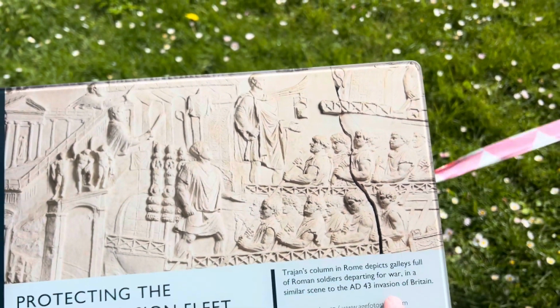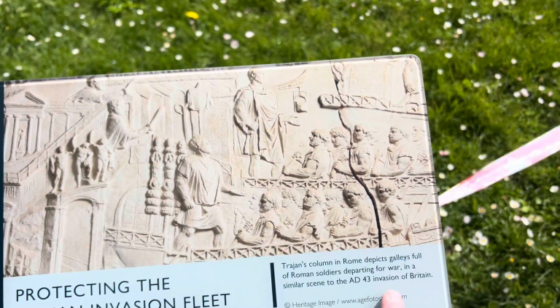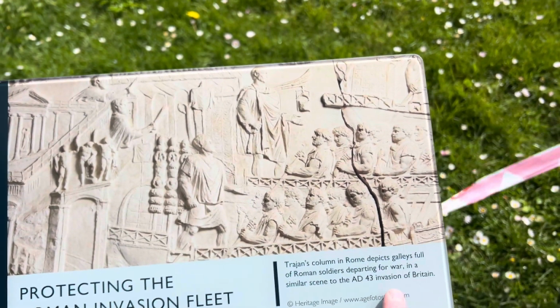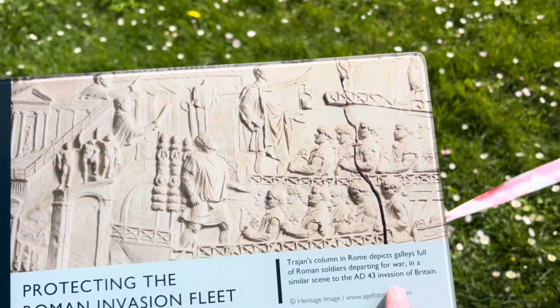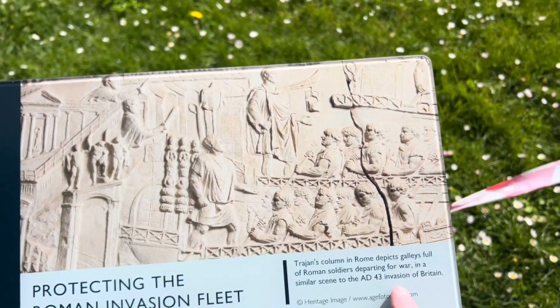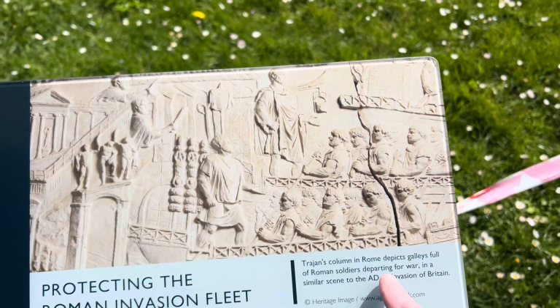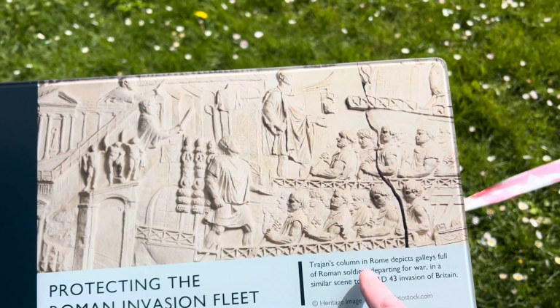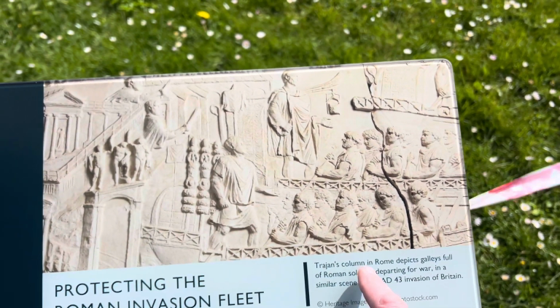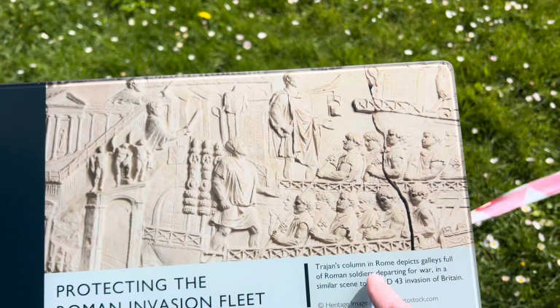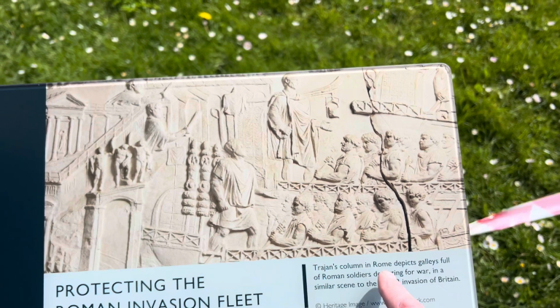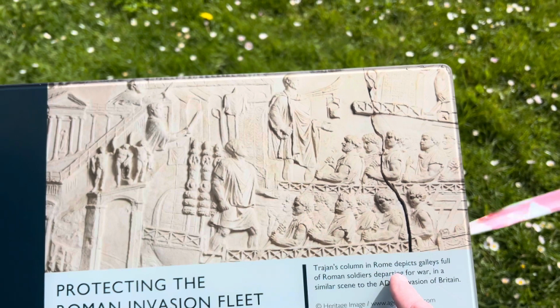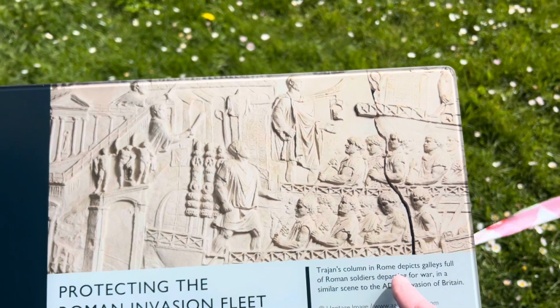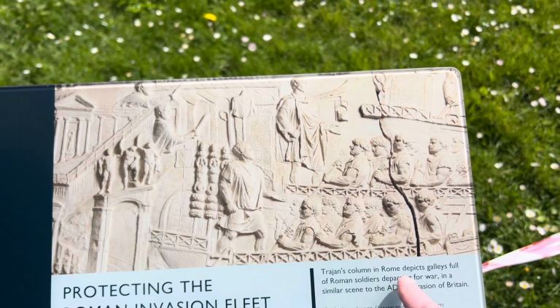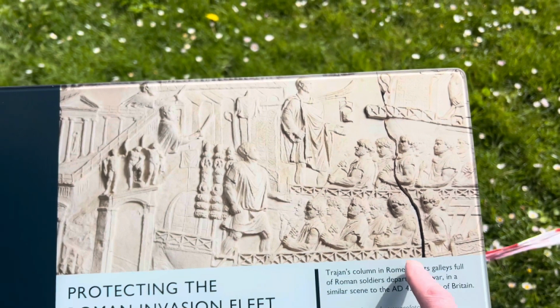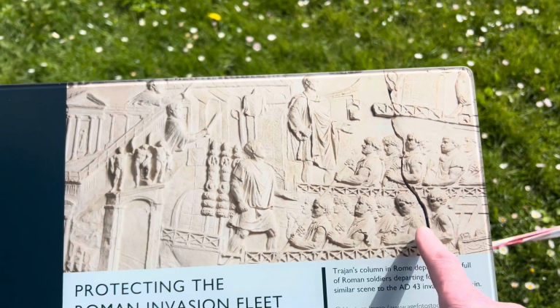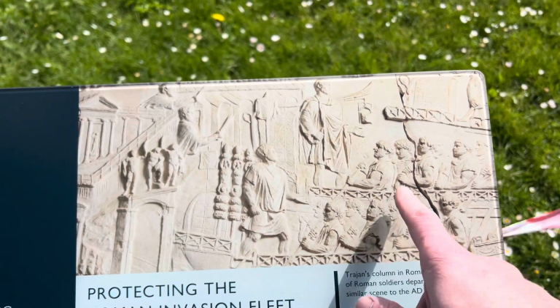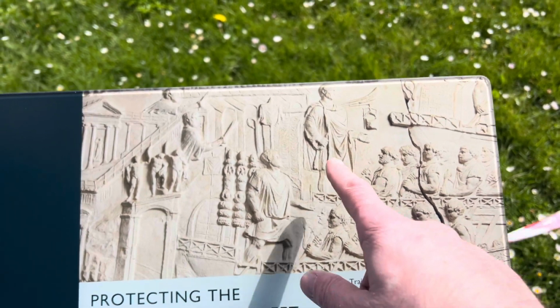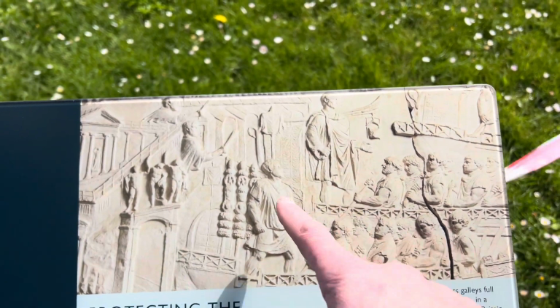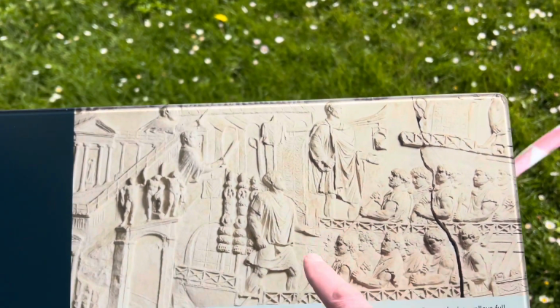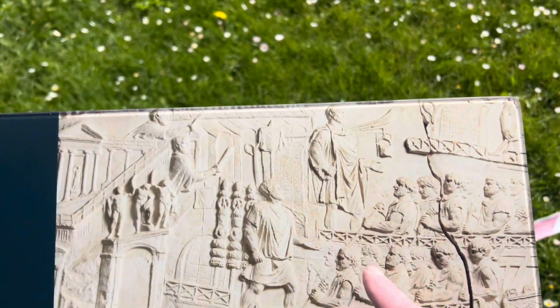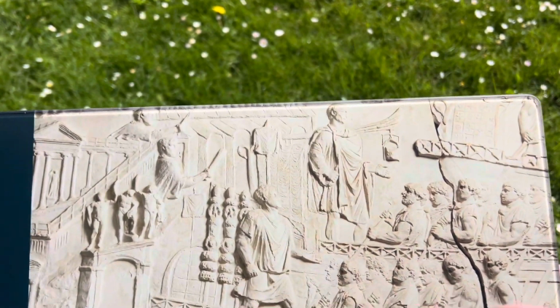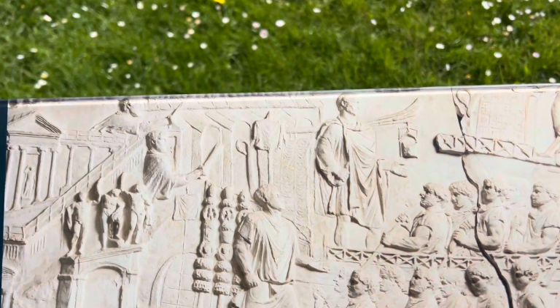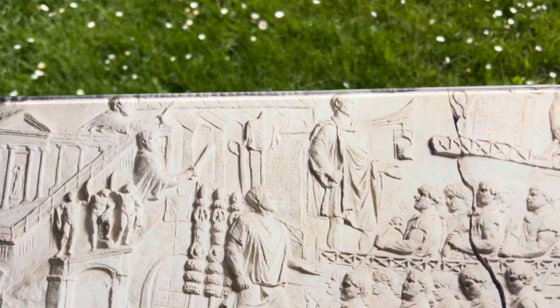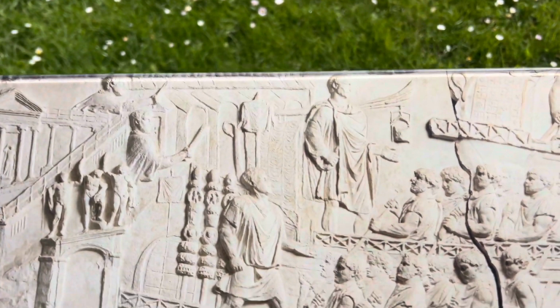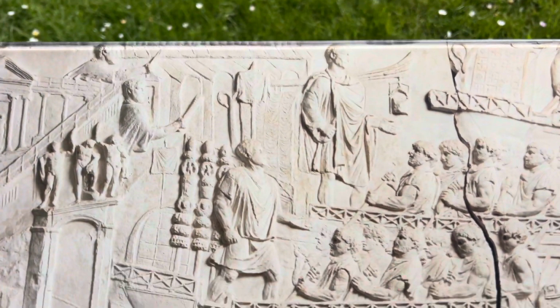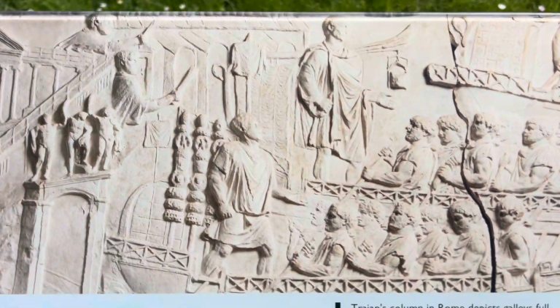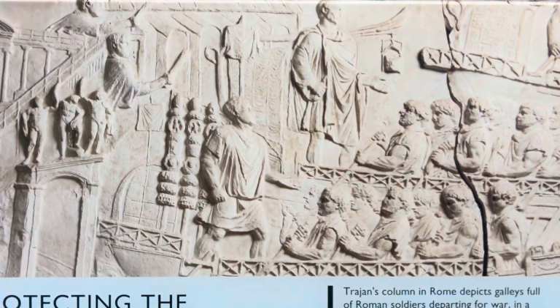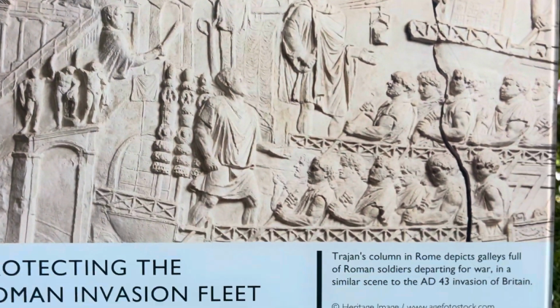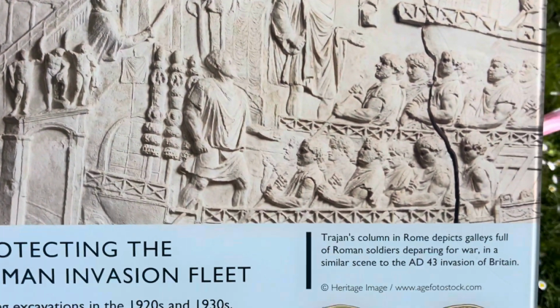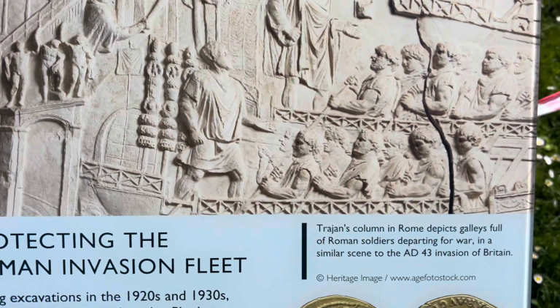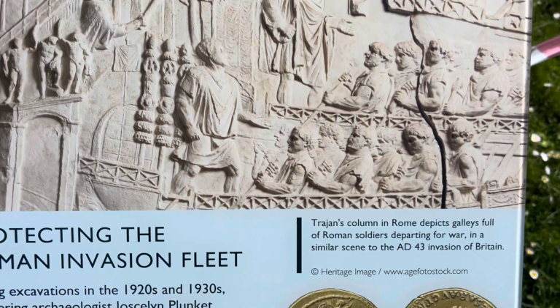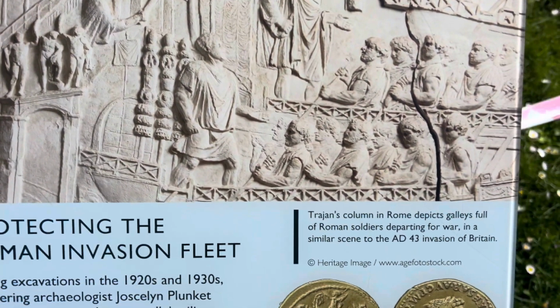So that is a column in Rome. It shows Britain — Claudius is leaving for Britain.